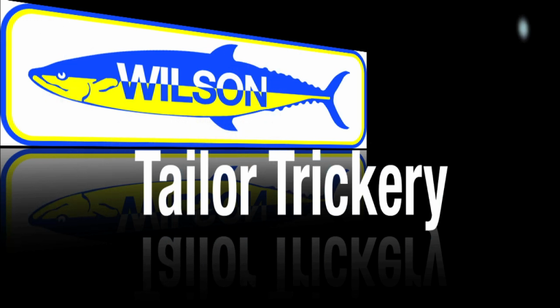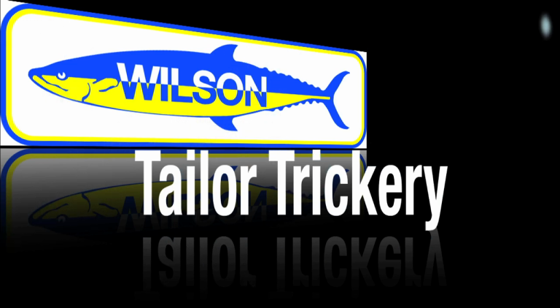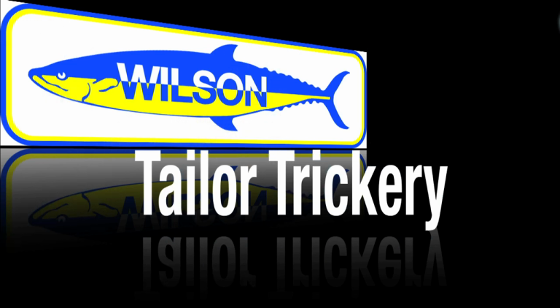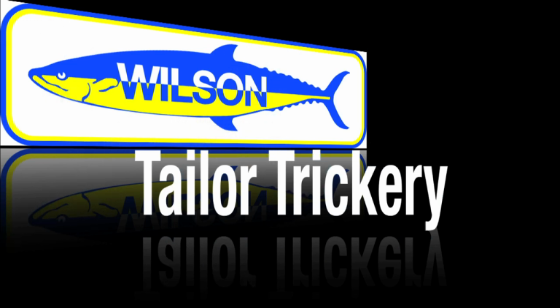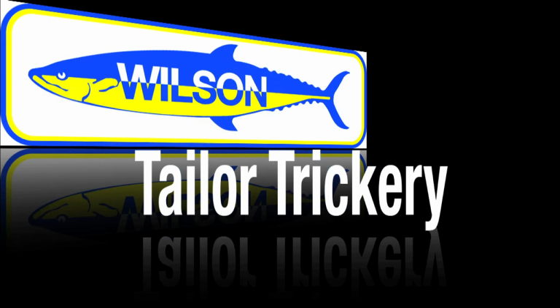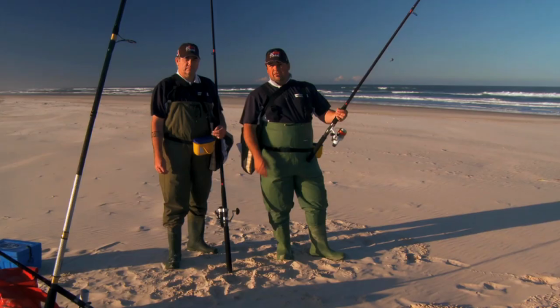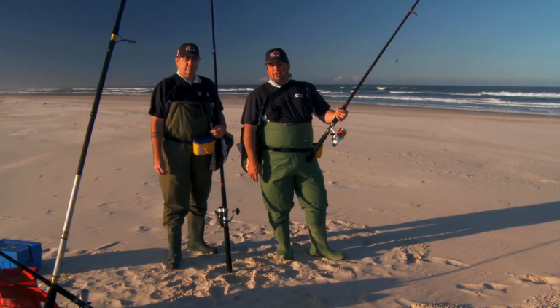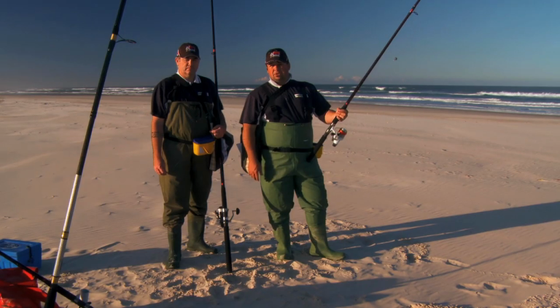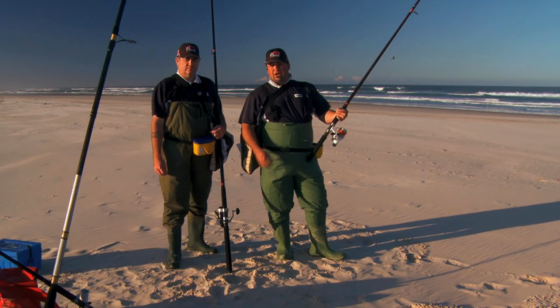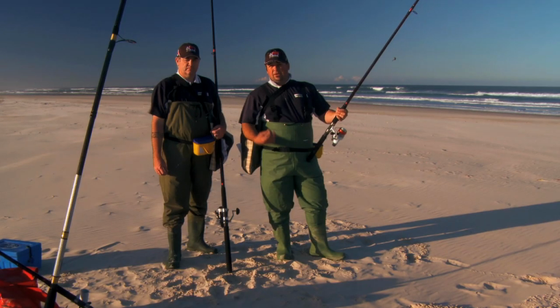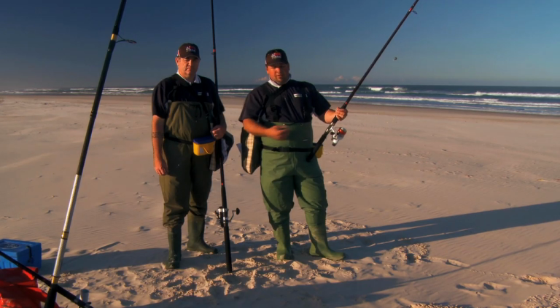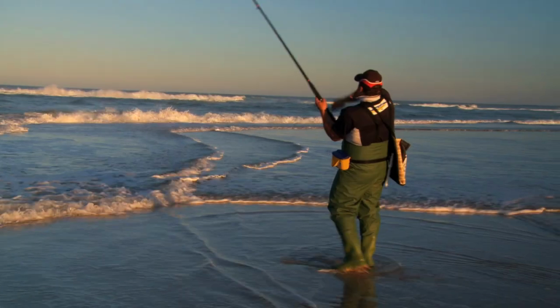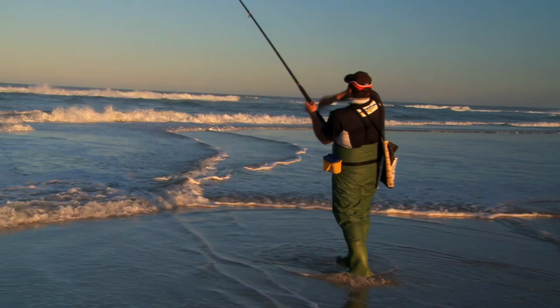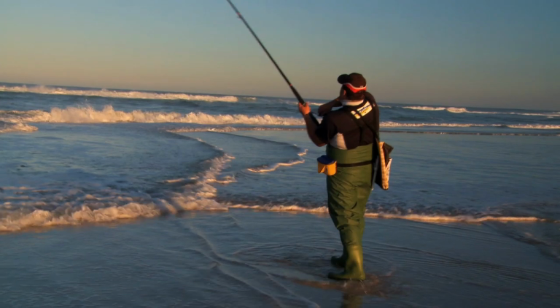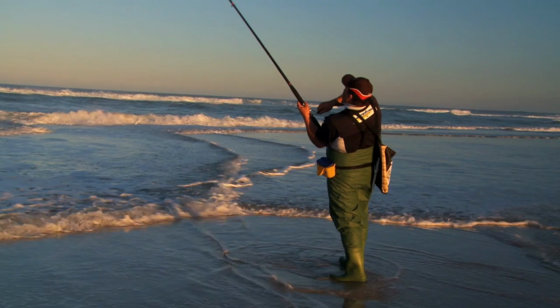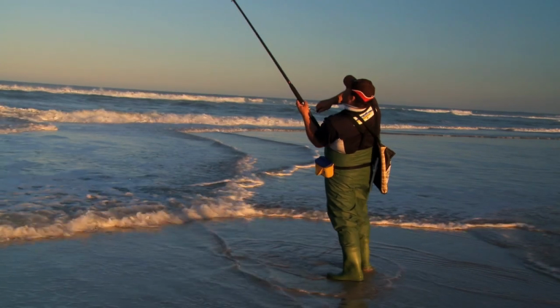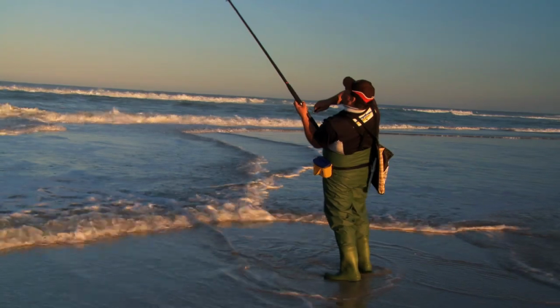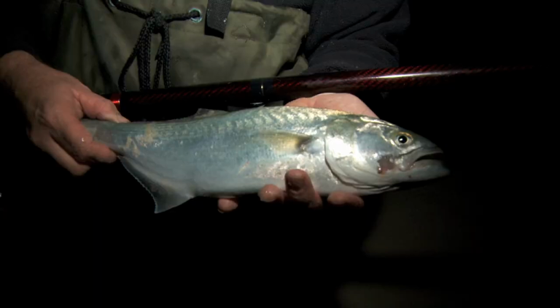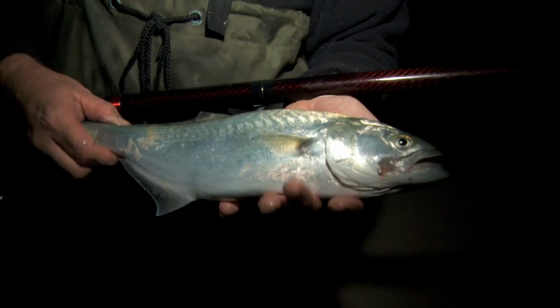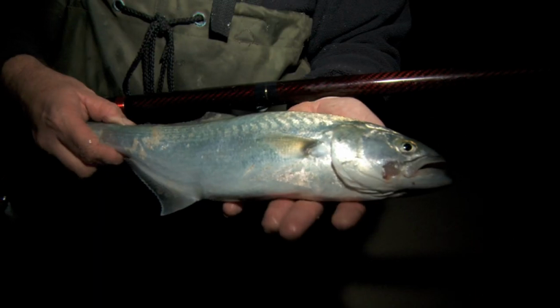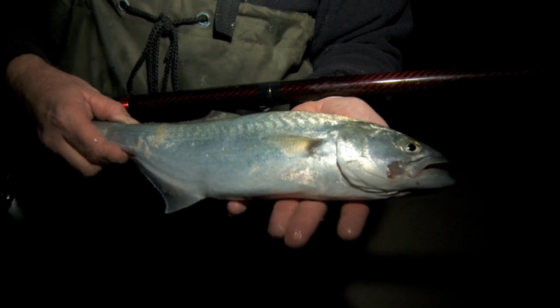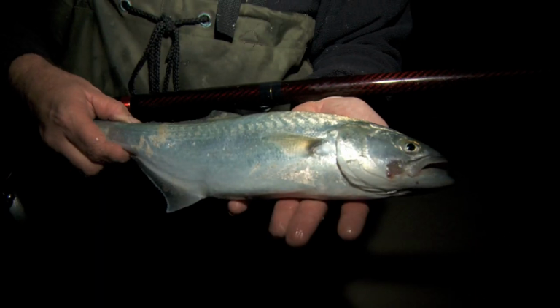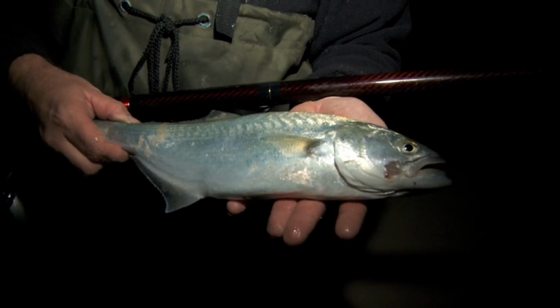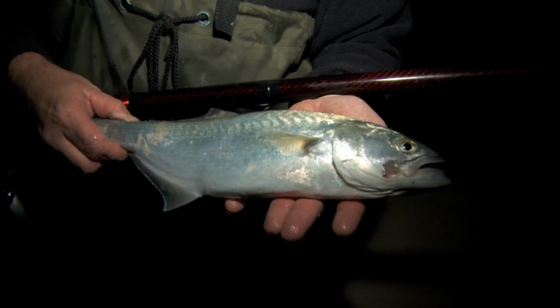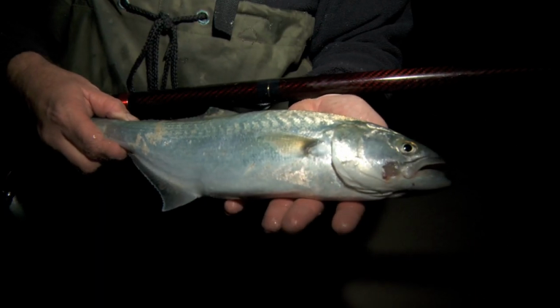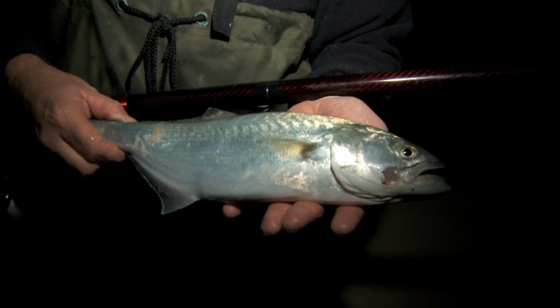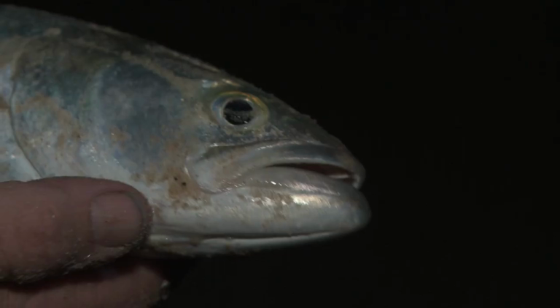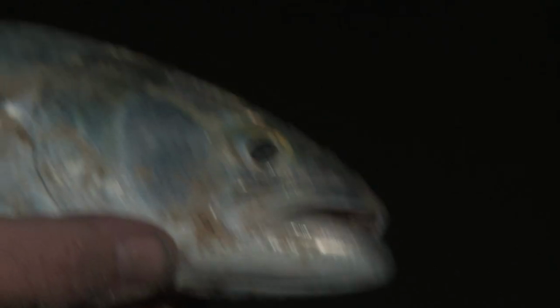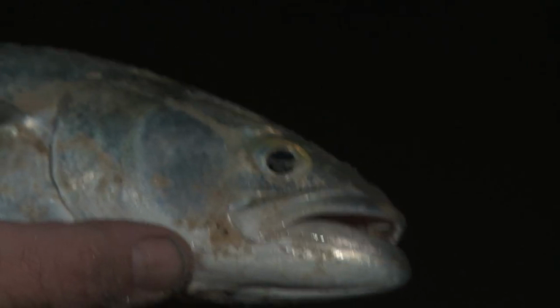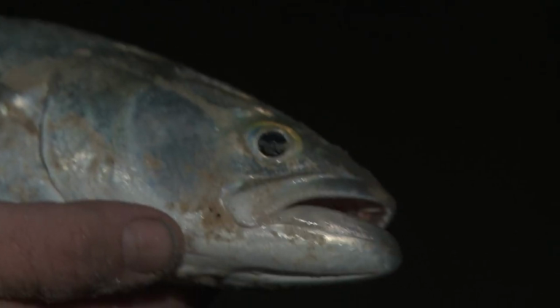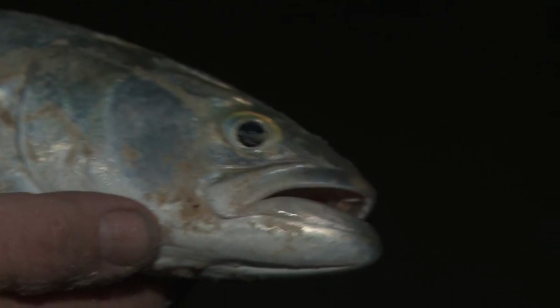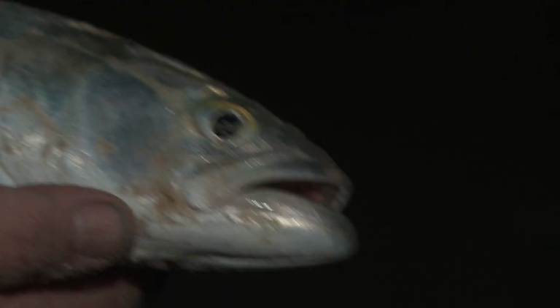We've got a couple of different rigs we'll show you. Nice little sized tailor — he just smashed it.